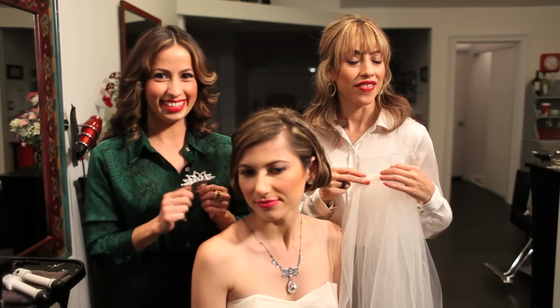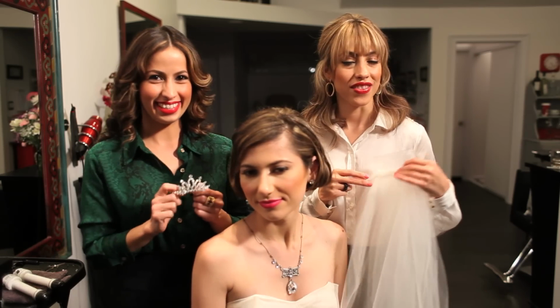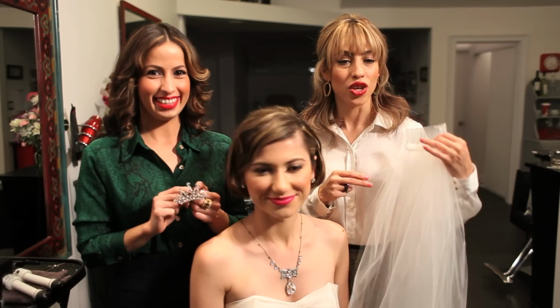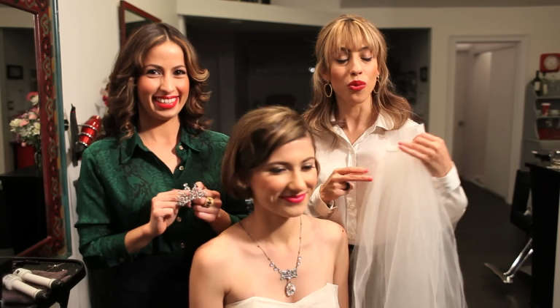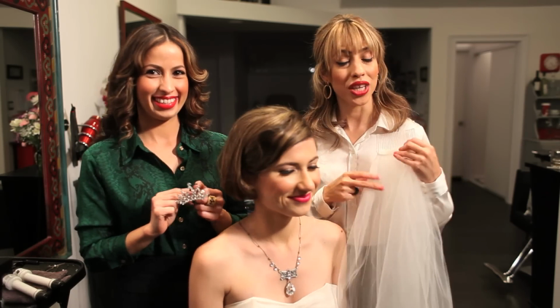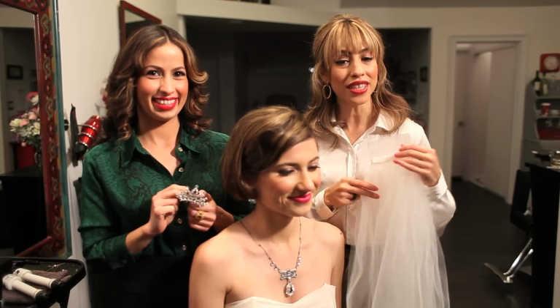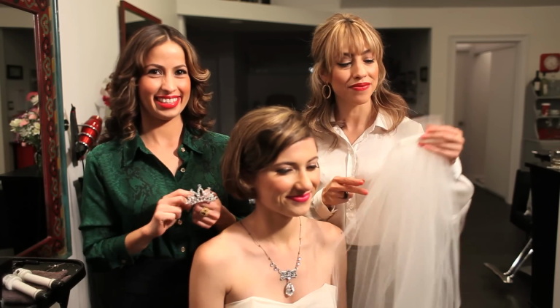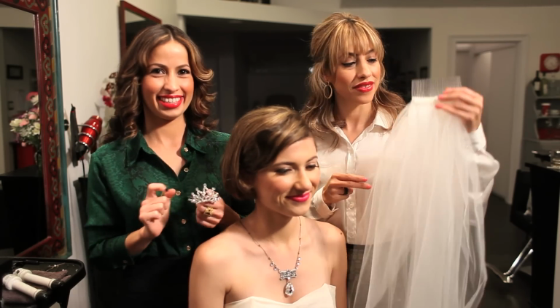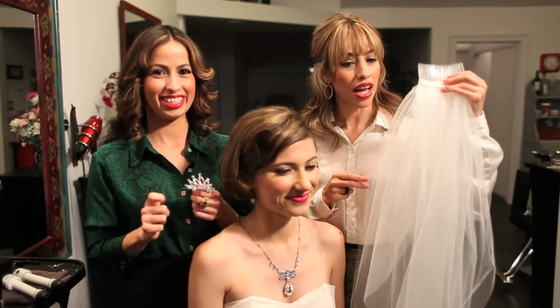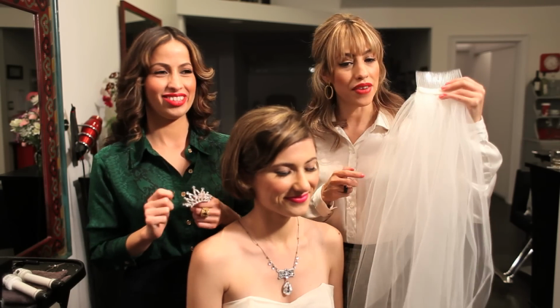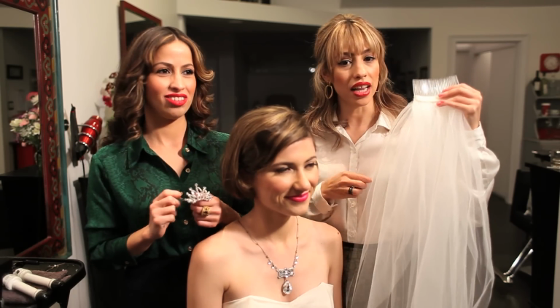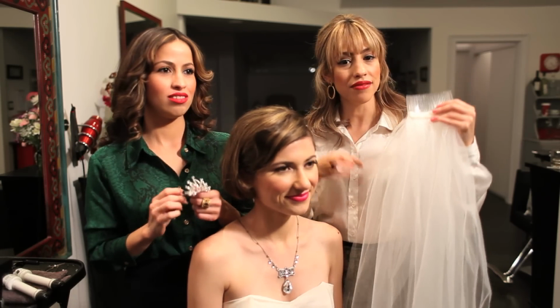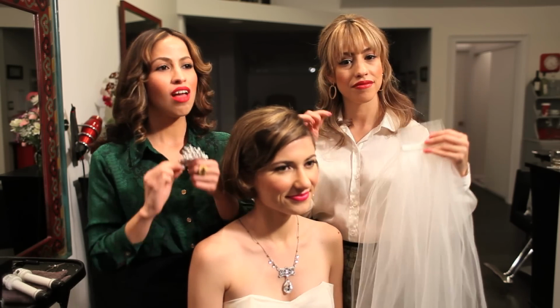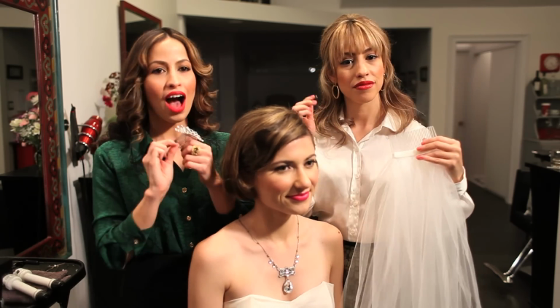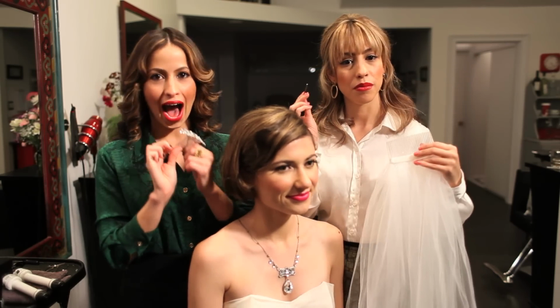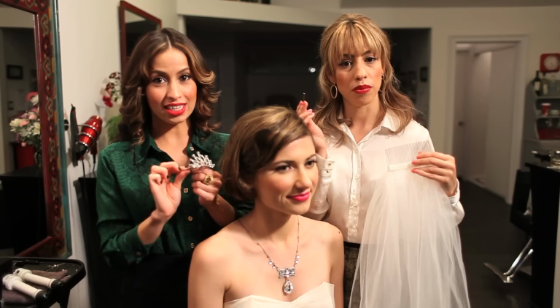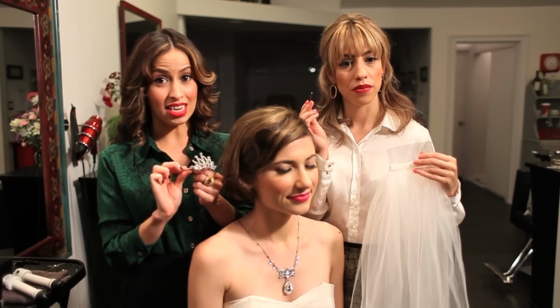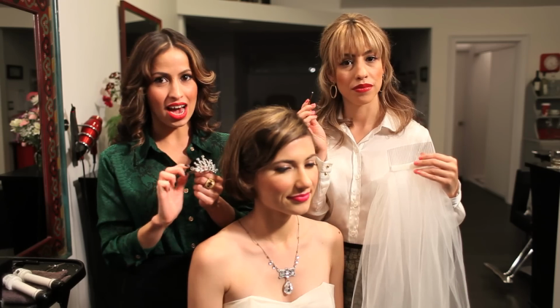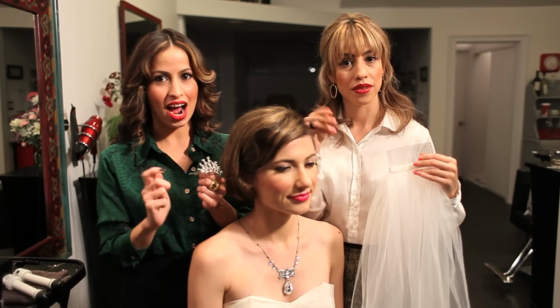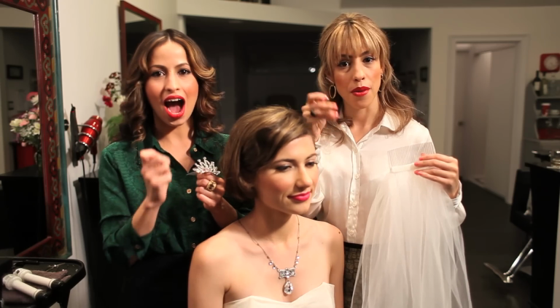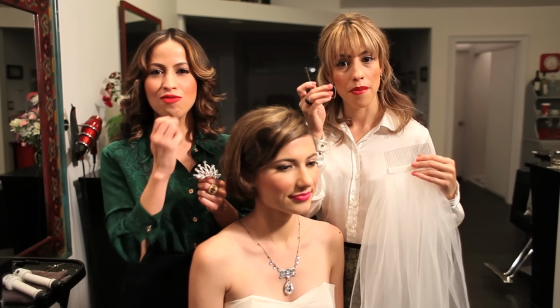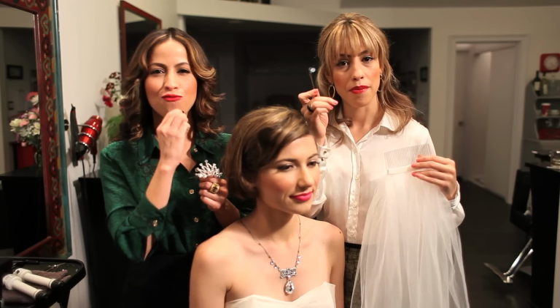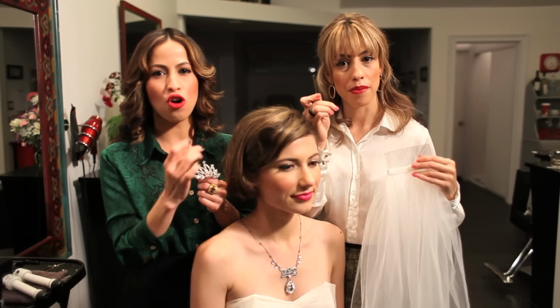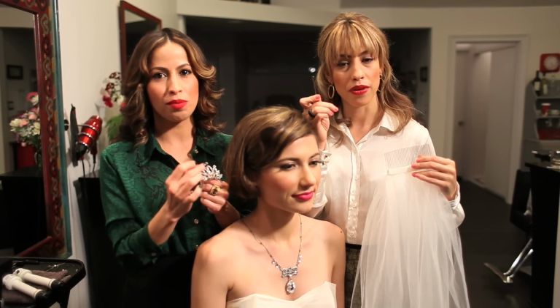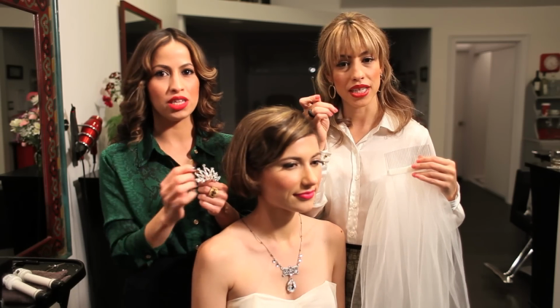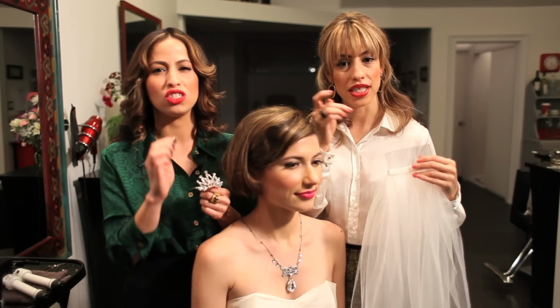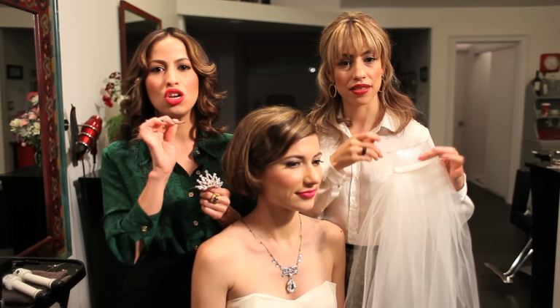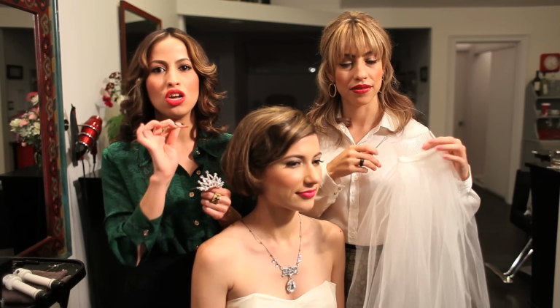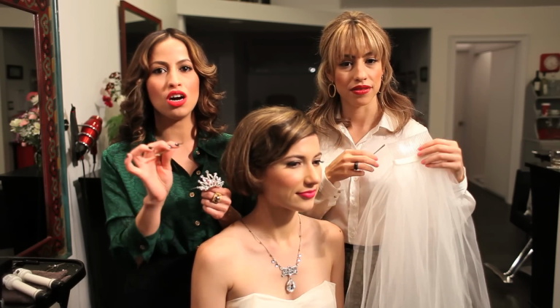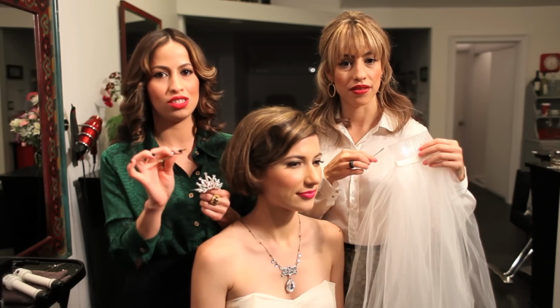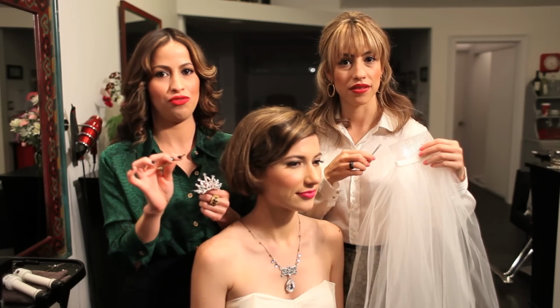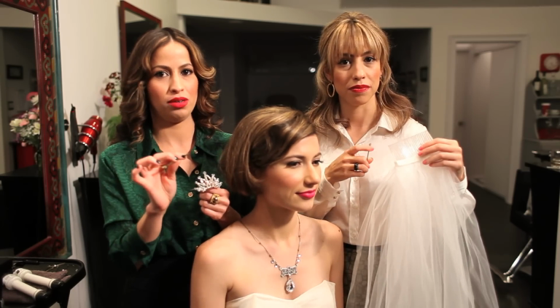You will need a veil, a tiara, and bobby pins — lots of them.